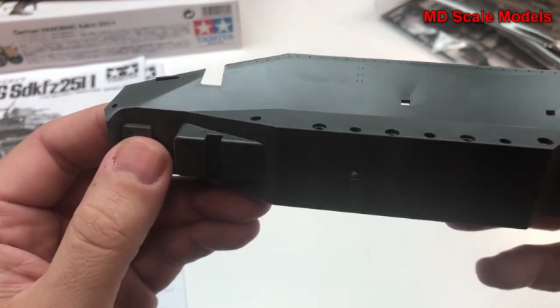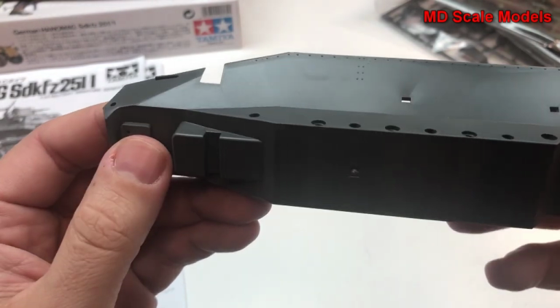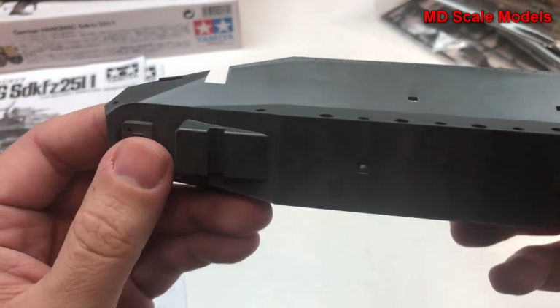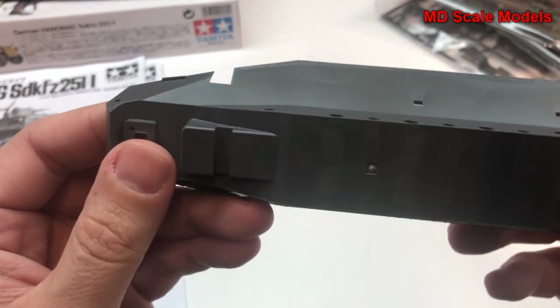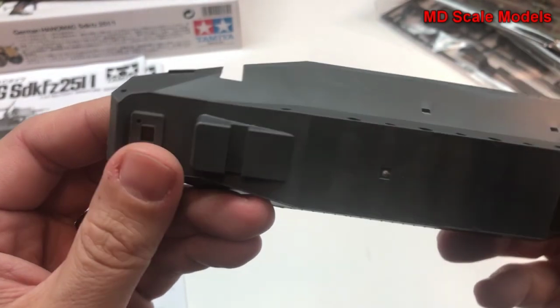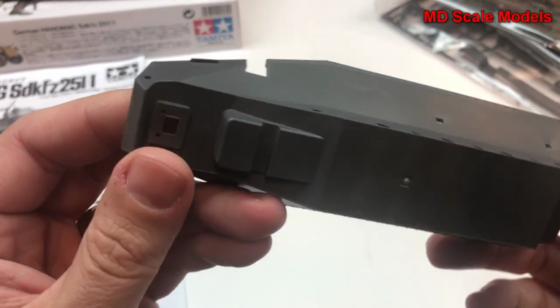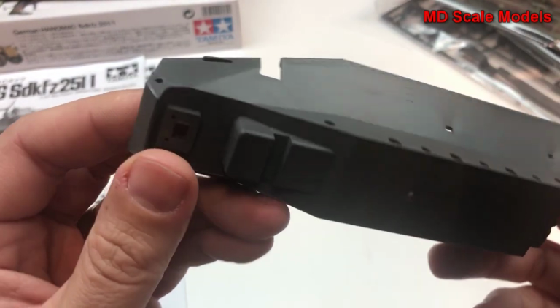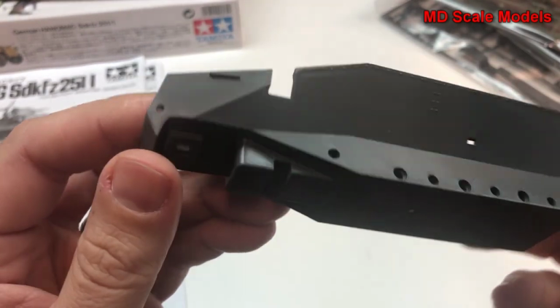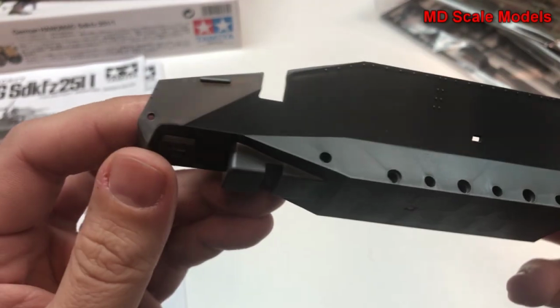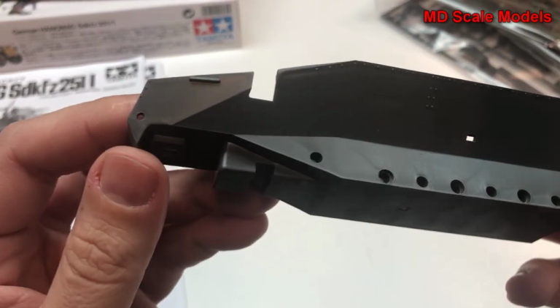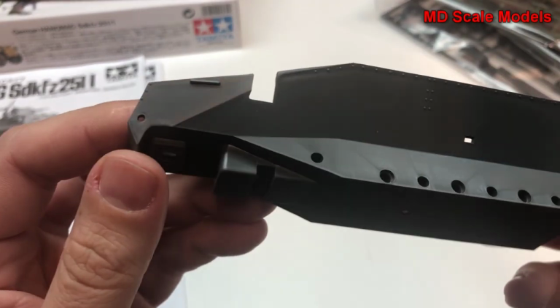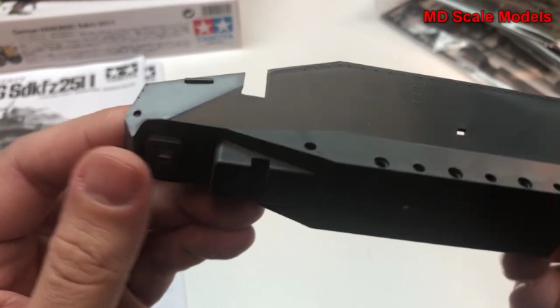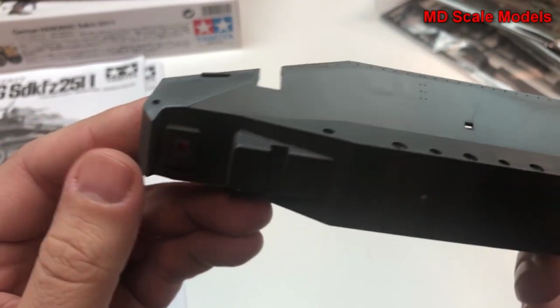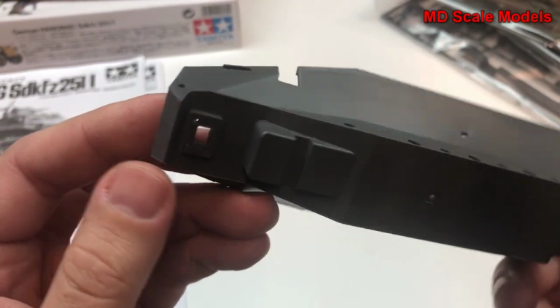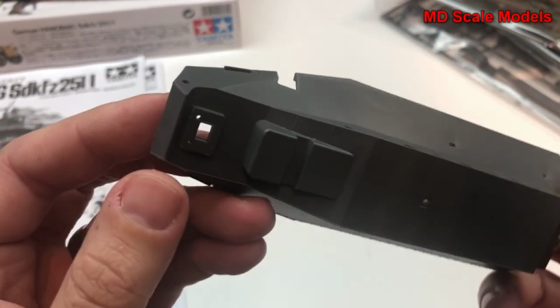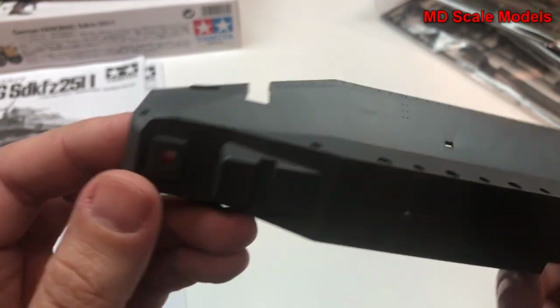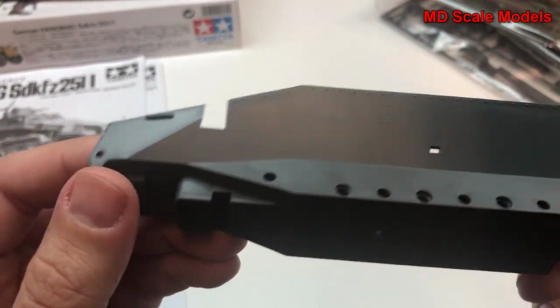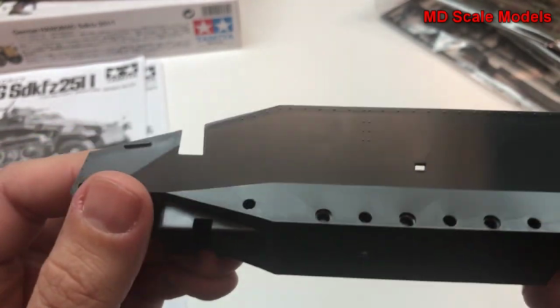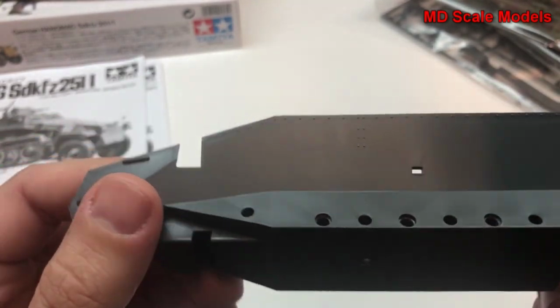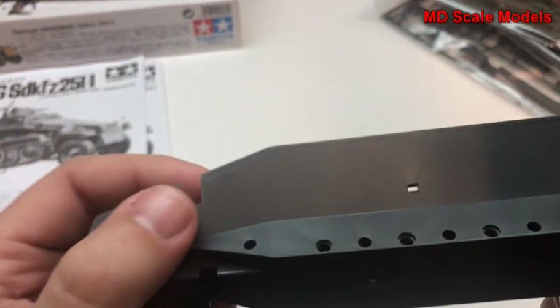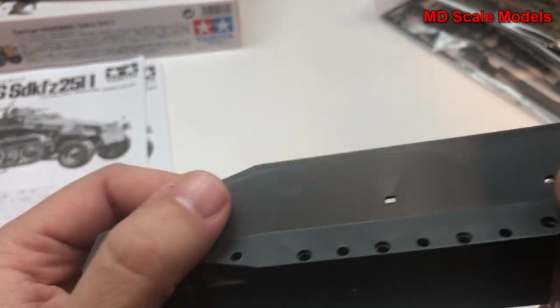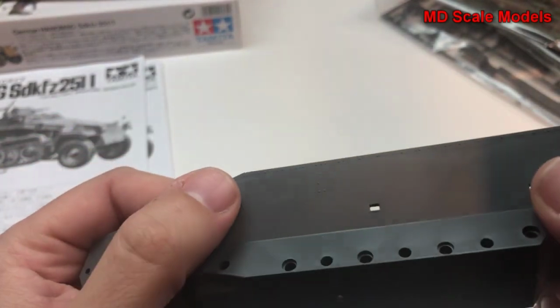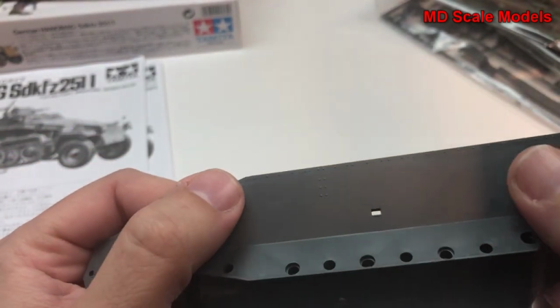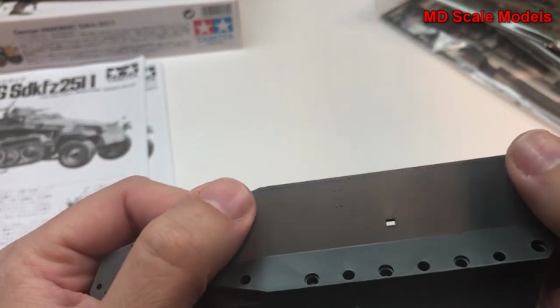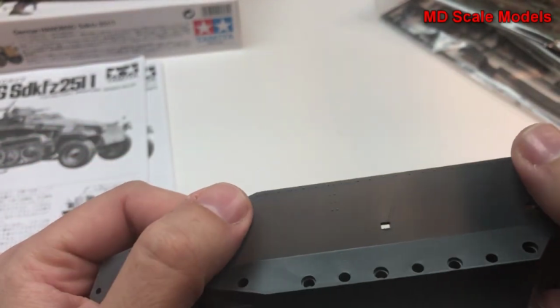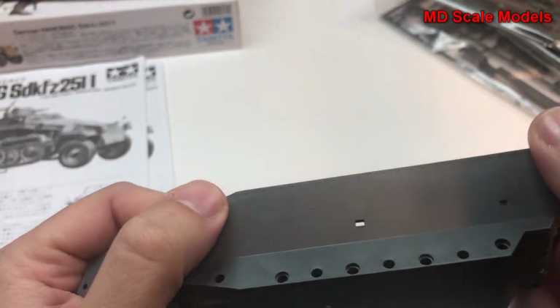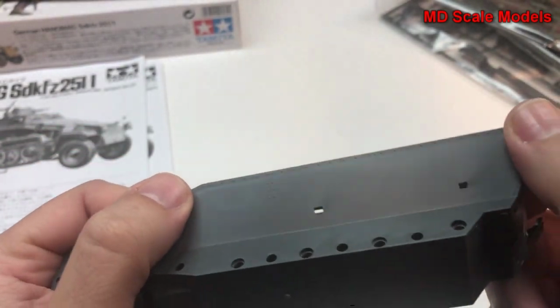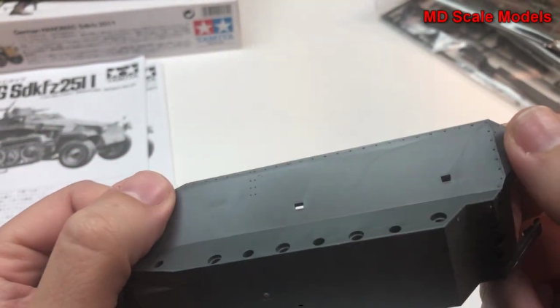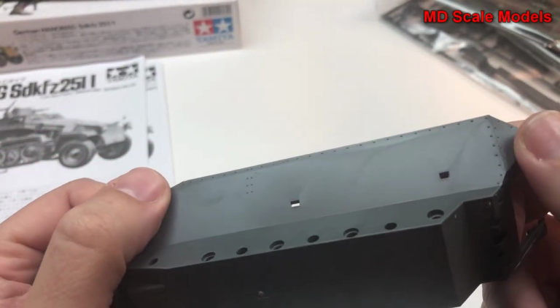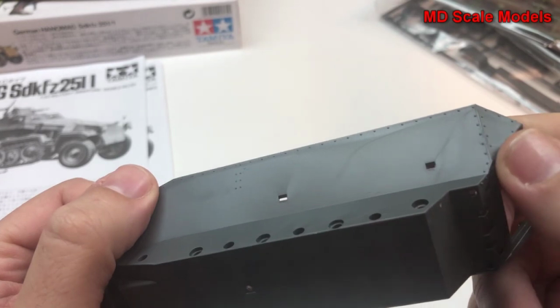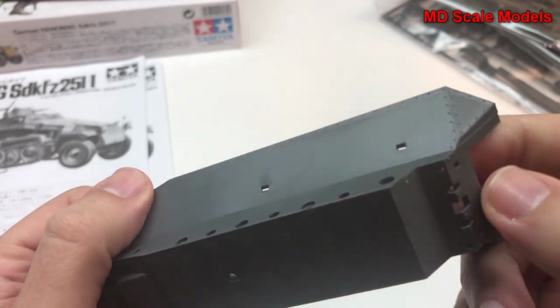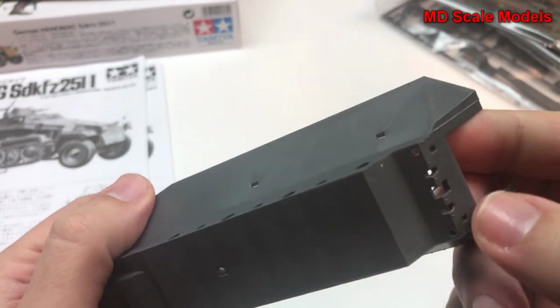Here's our hull. These are typically well molded and we can see some nice rivet detail.